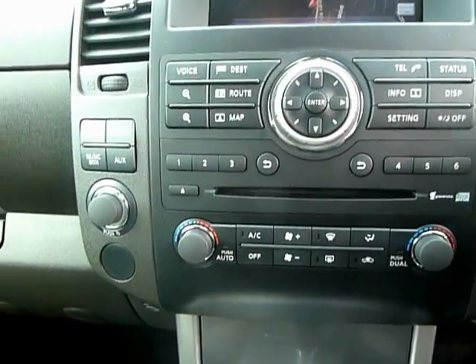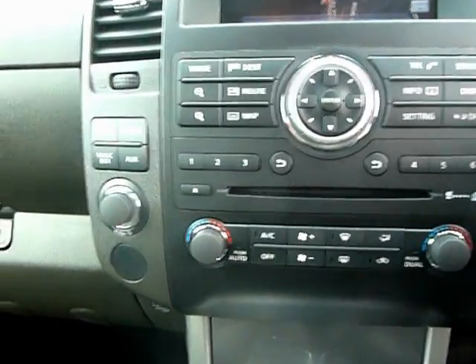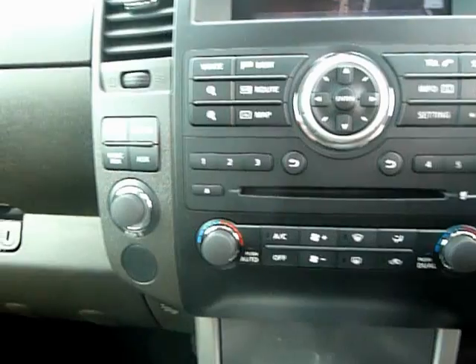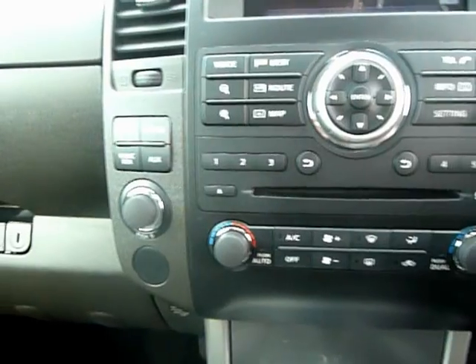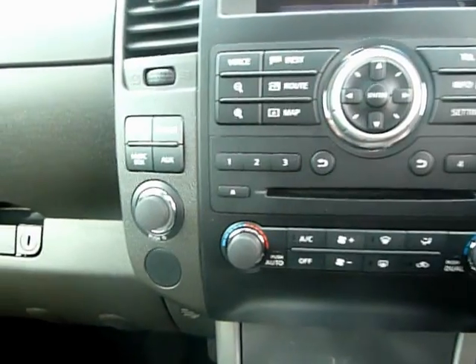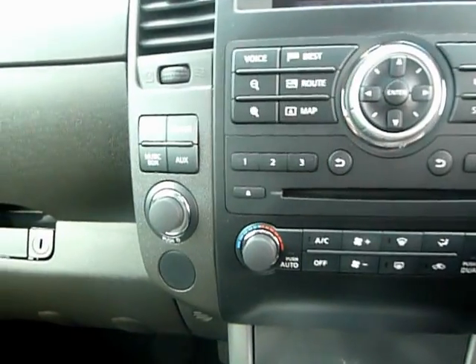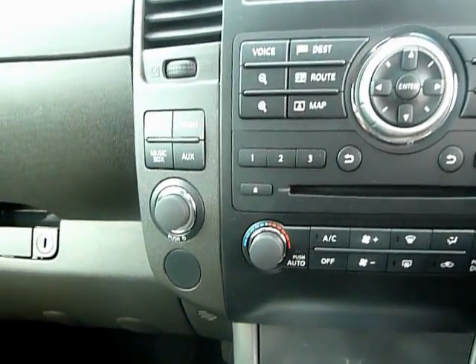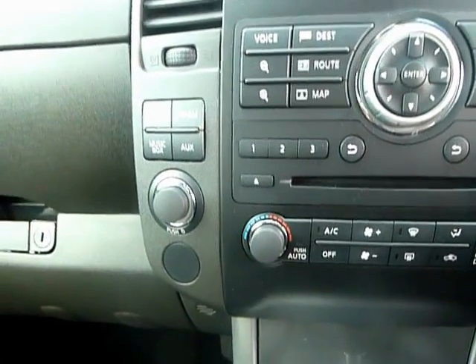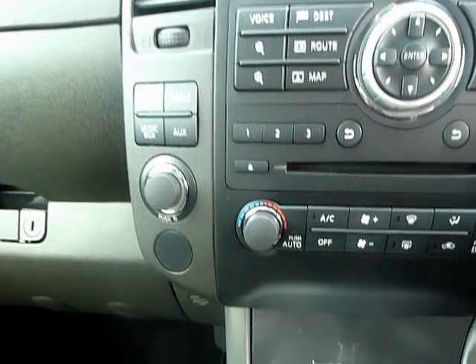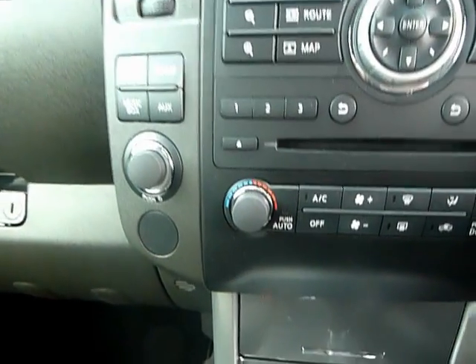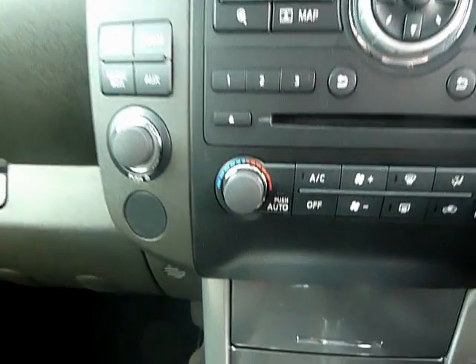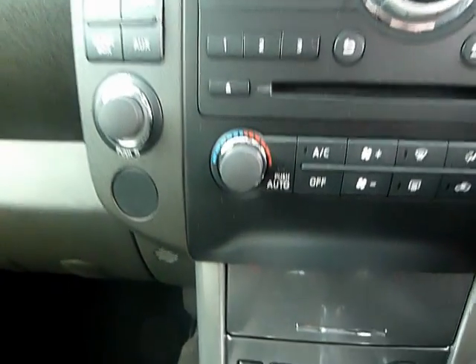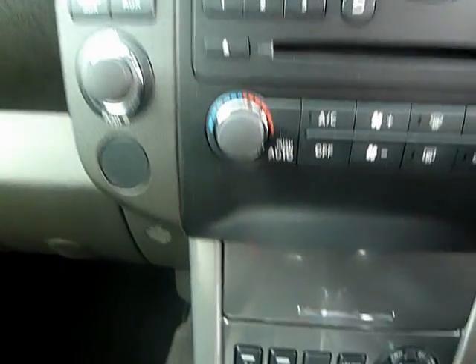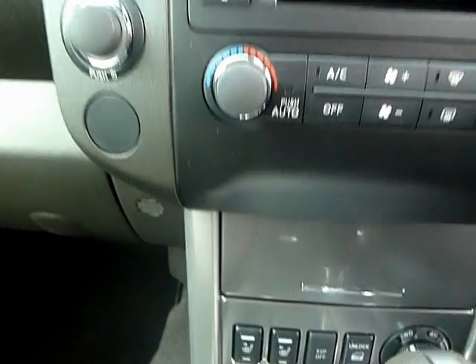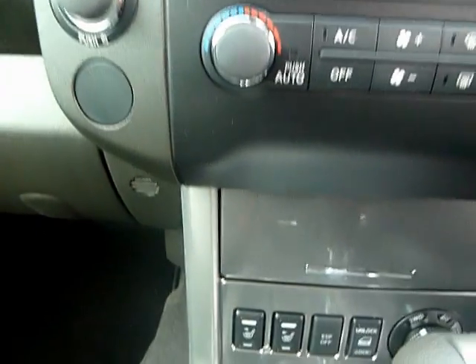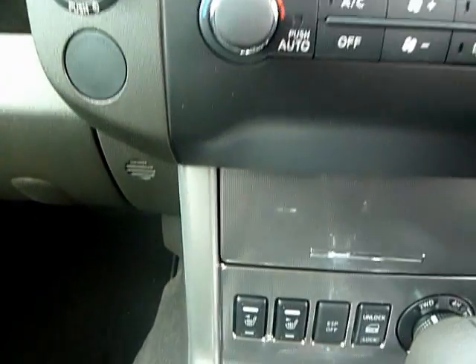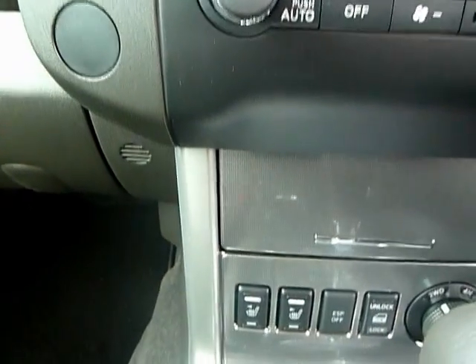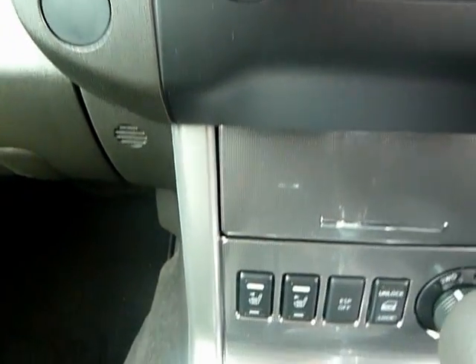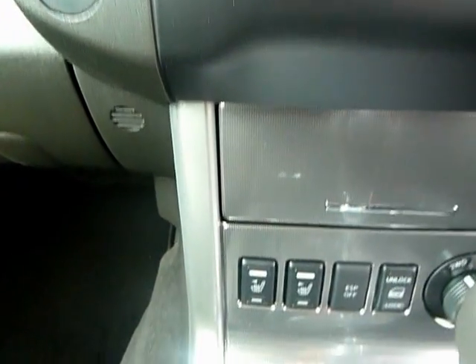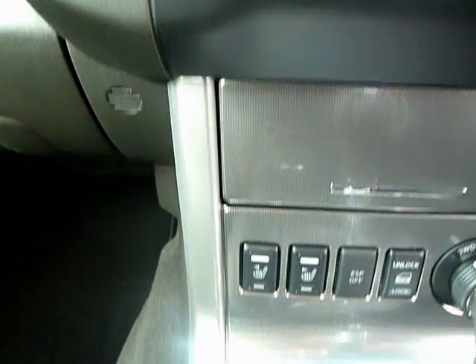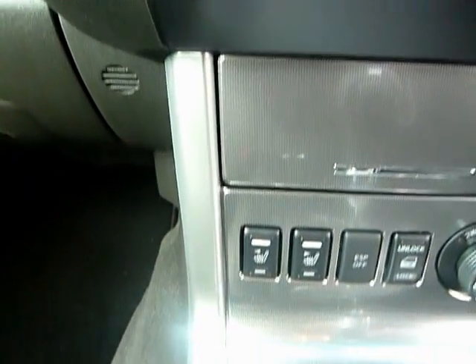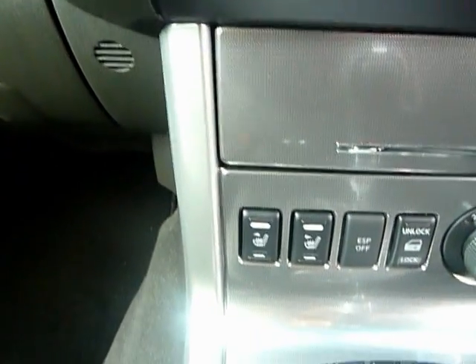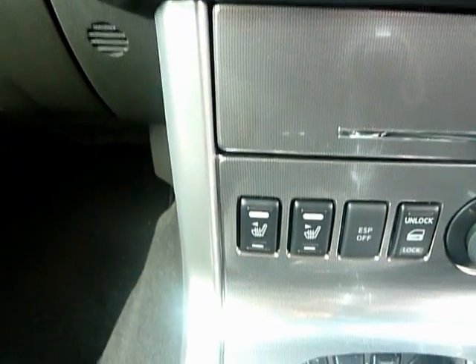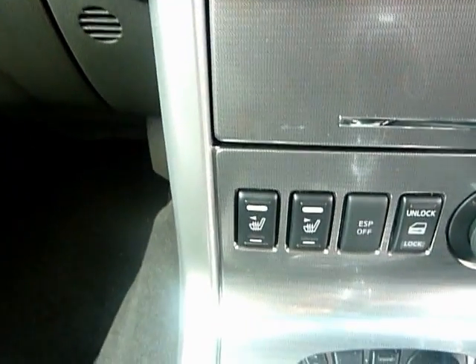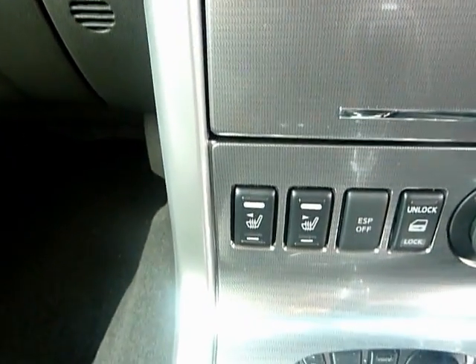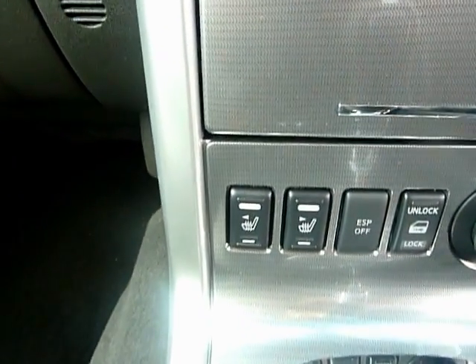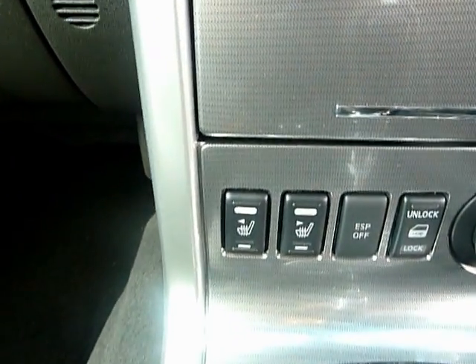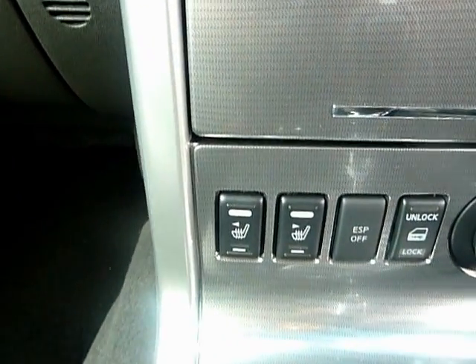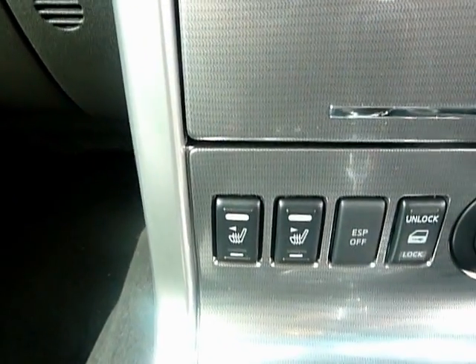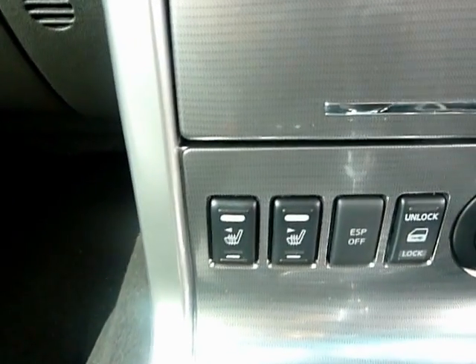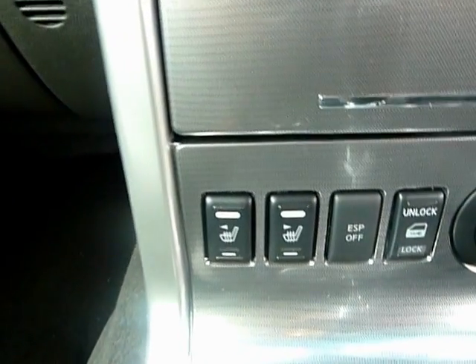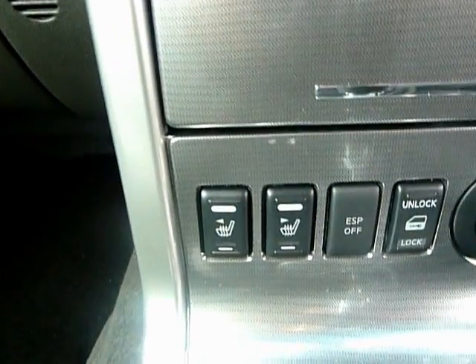We've got air conditioning, CD player, and it's also got heated front seats.